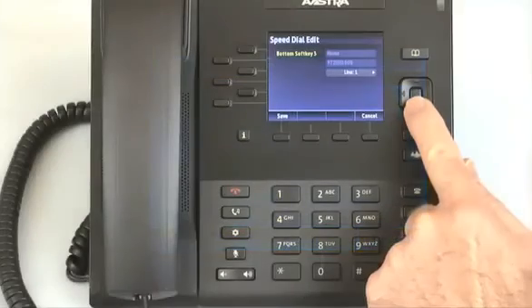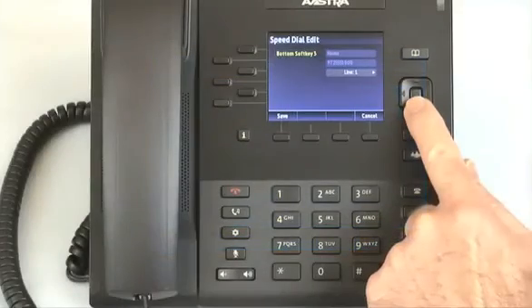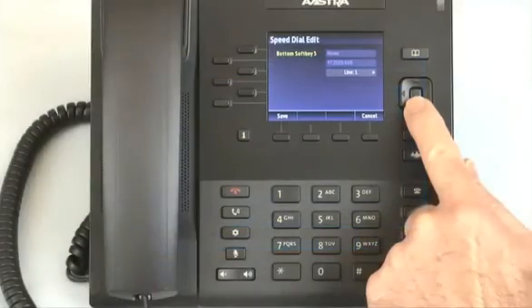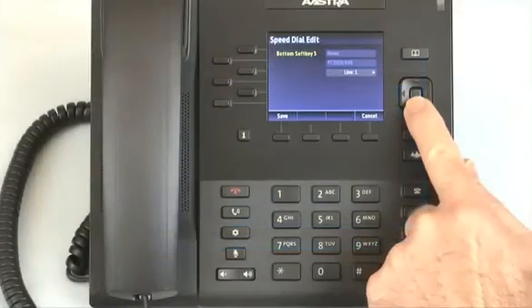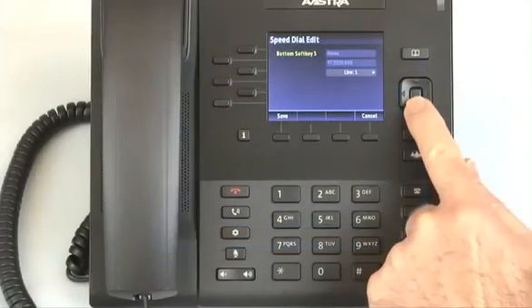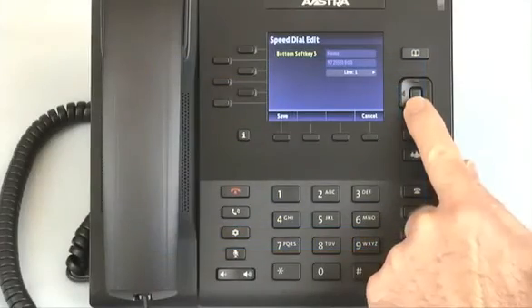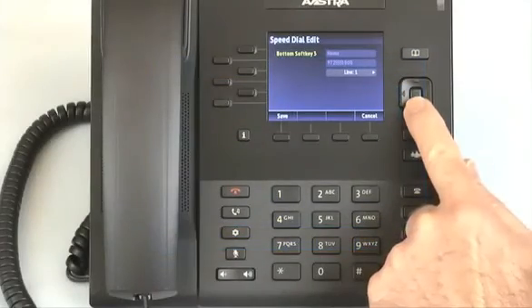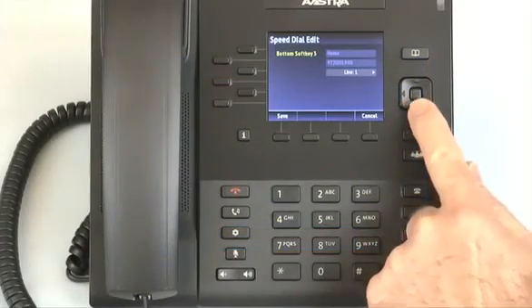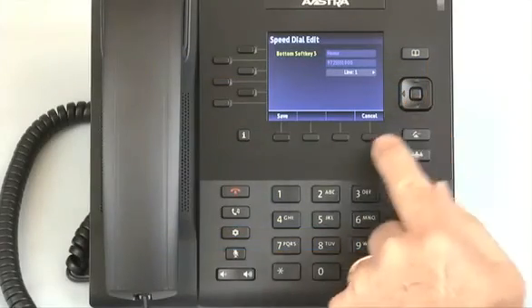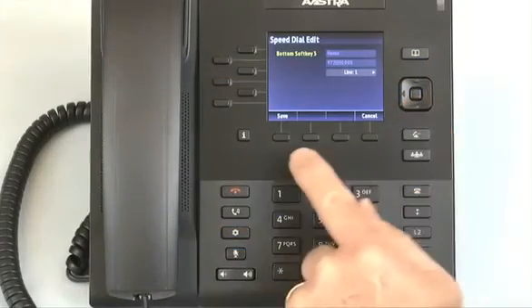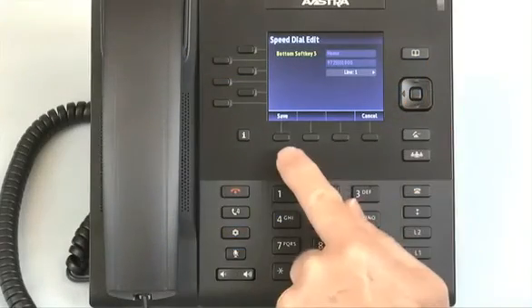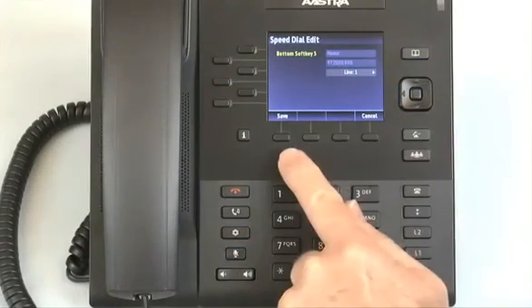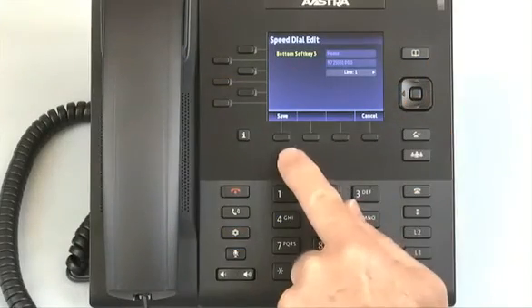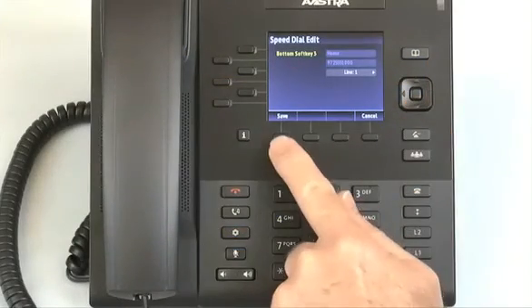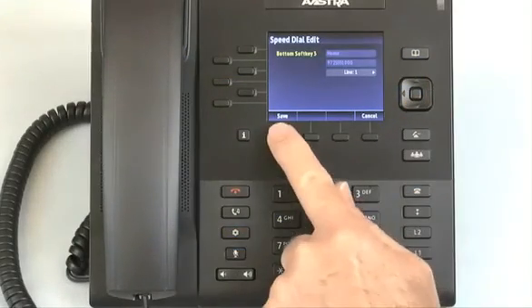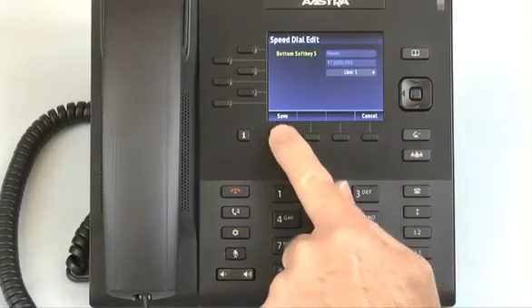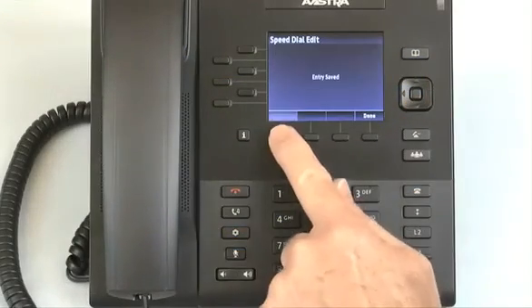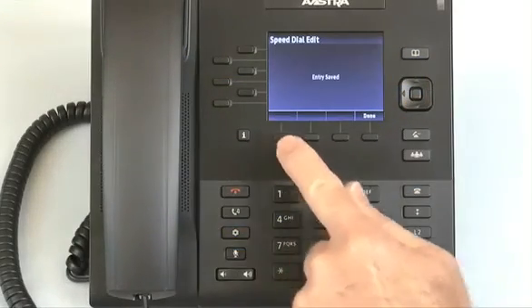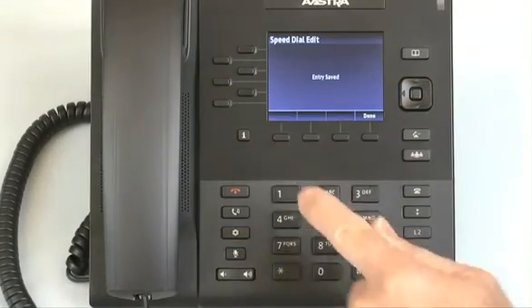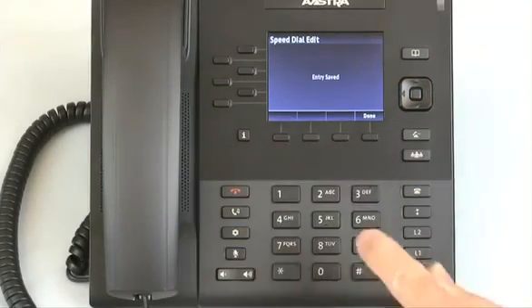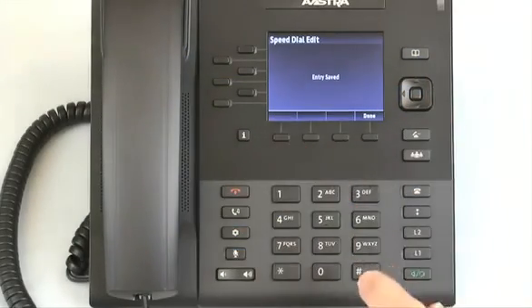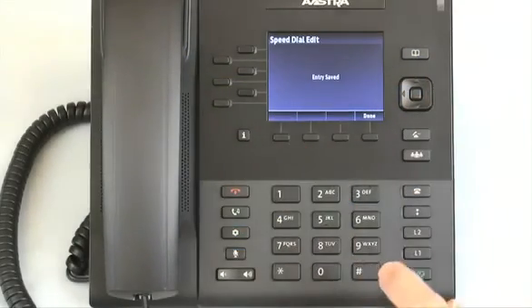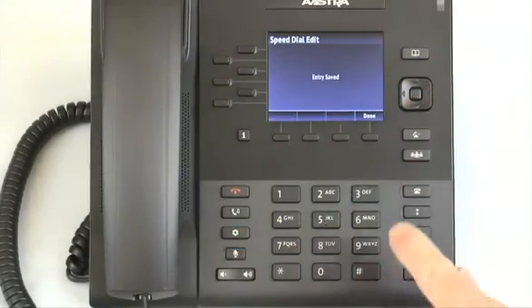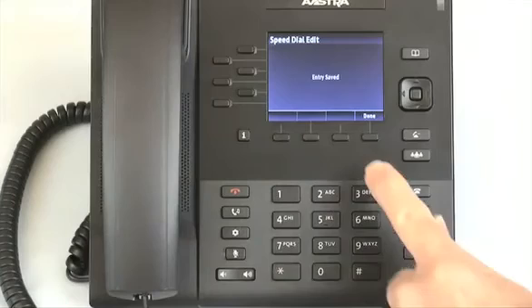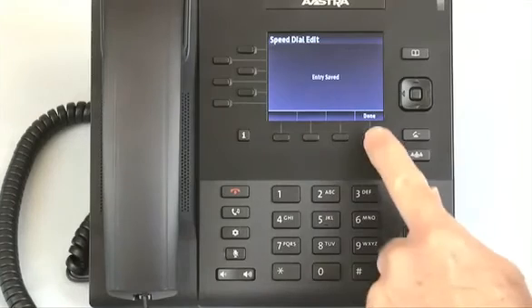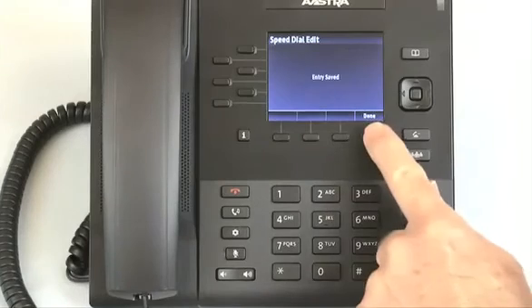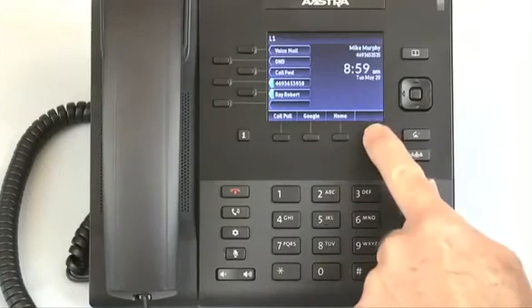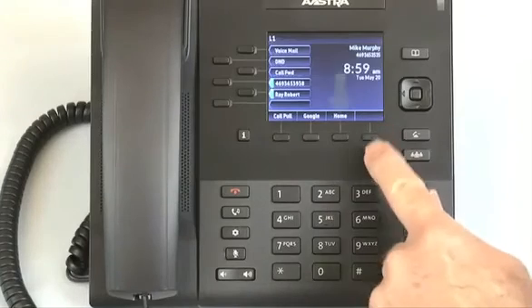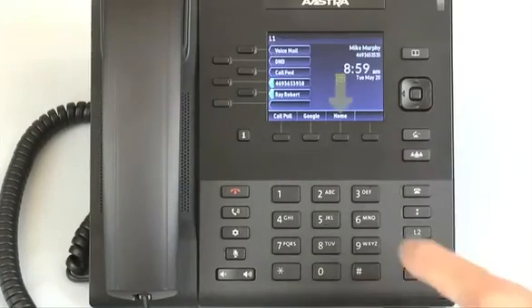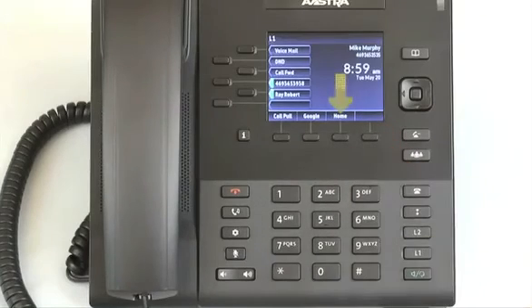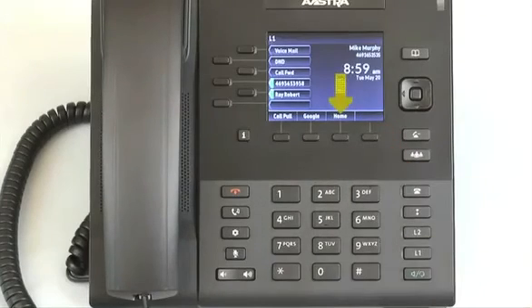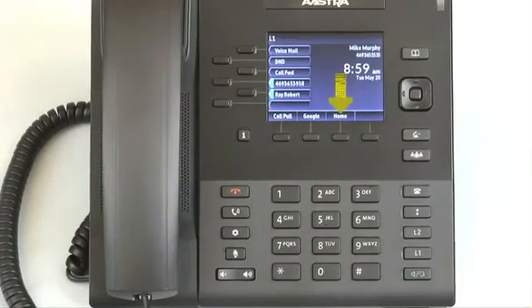When you are finished, press the save soft key. Notice the speed dial number is now displayed on my LCD screen.